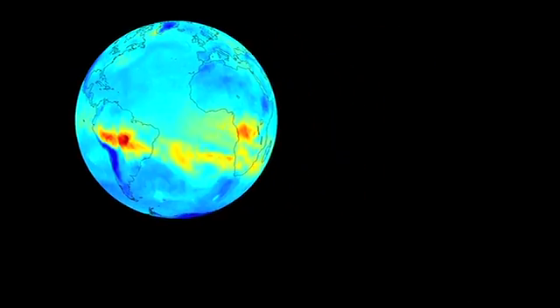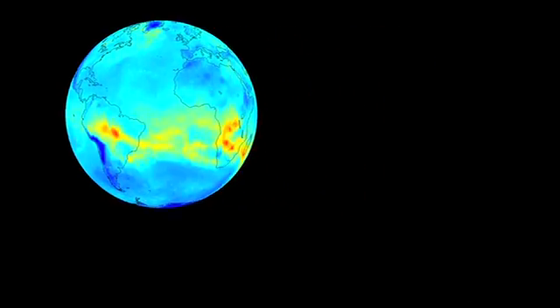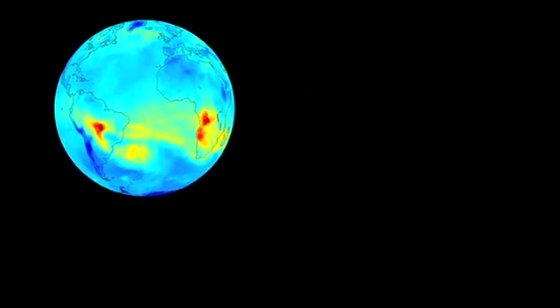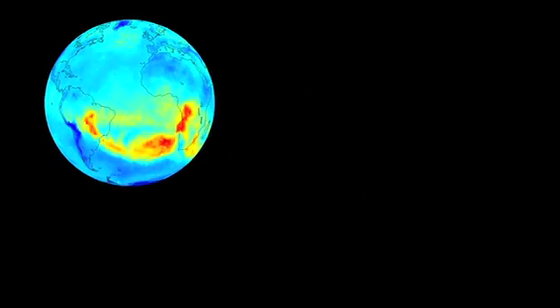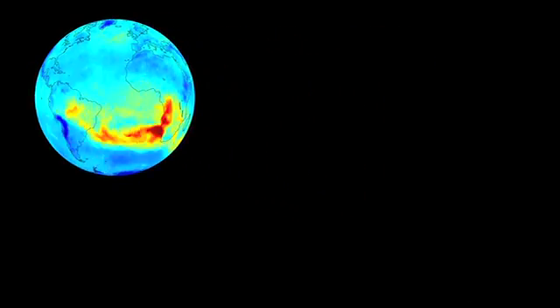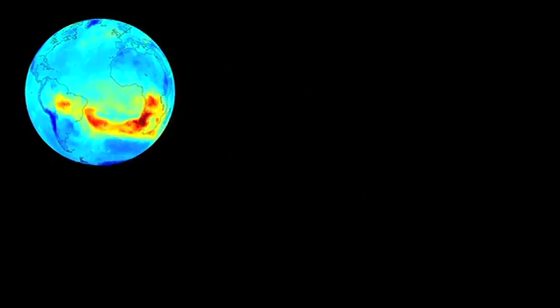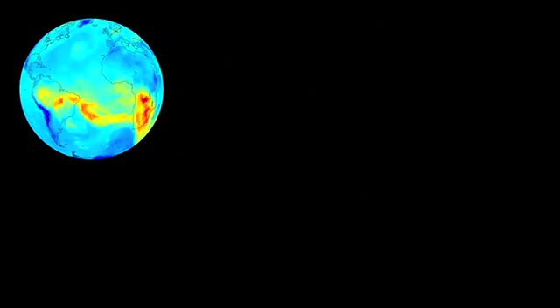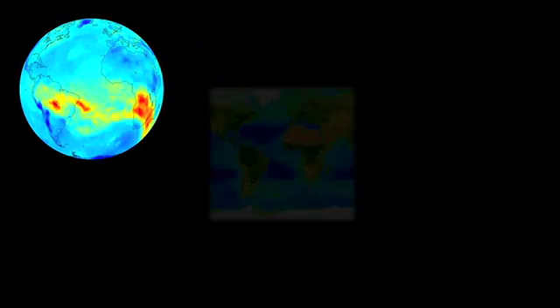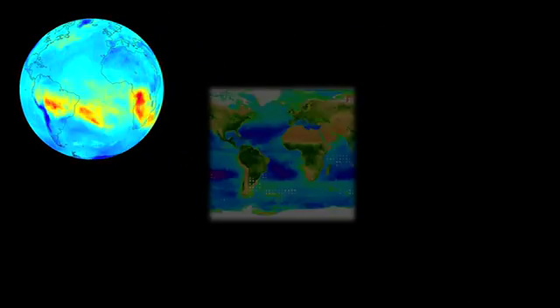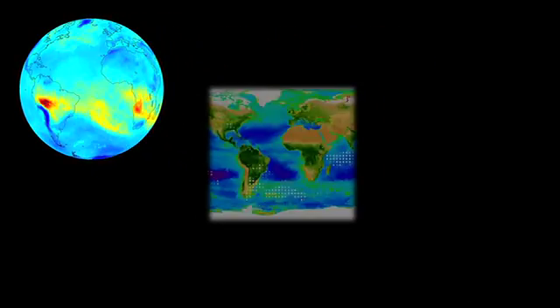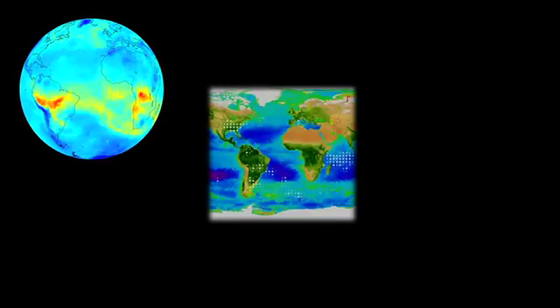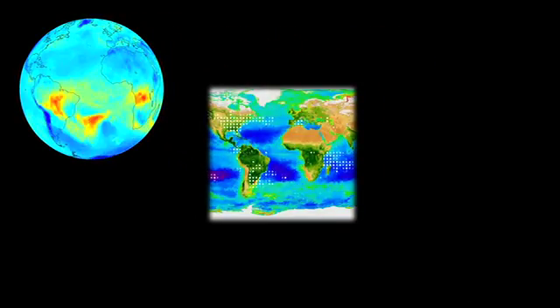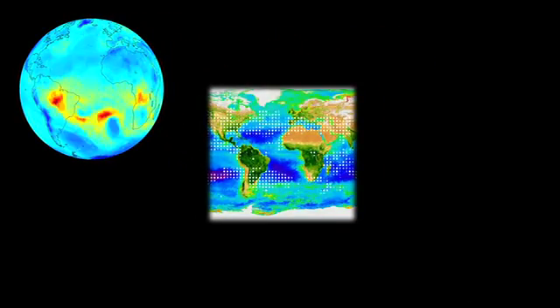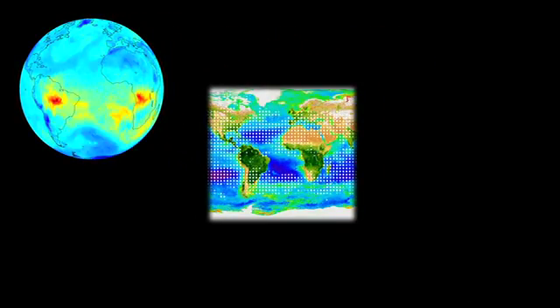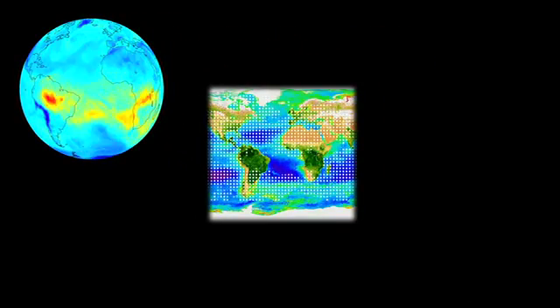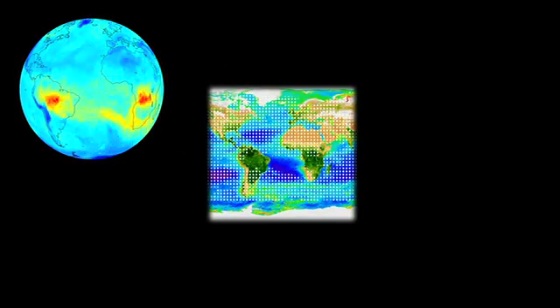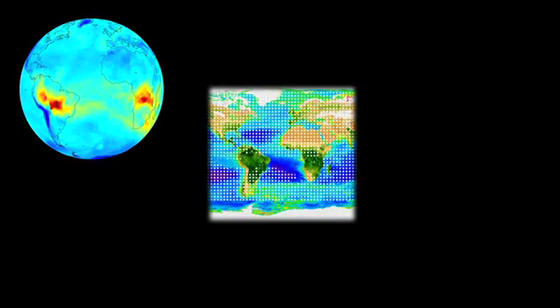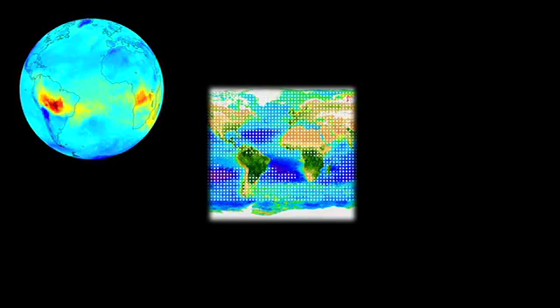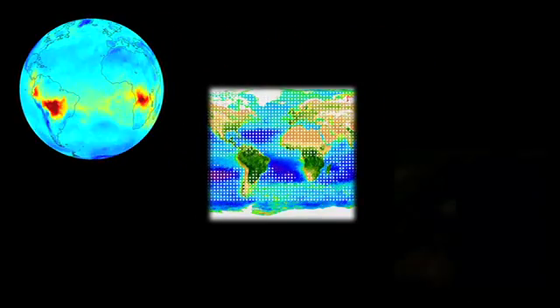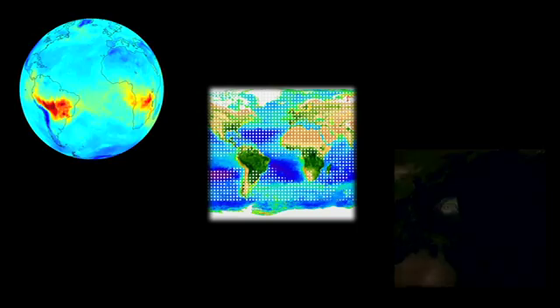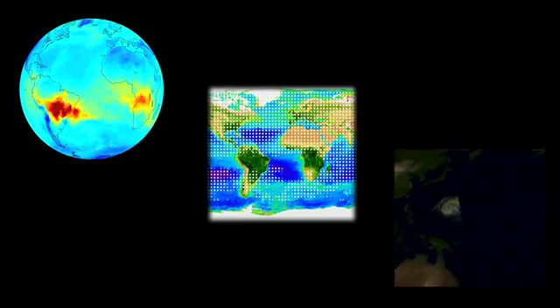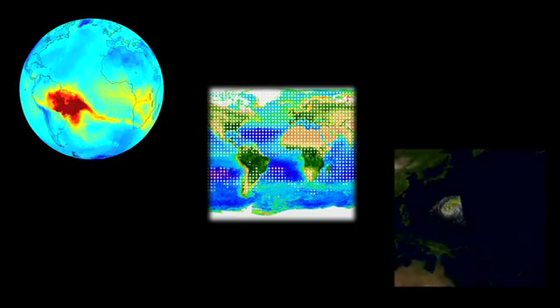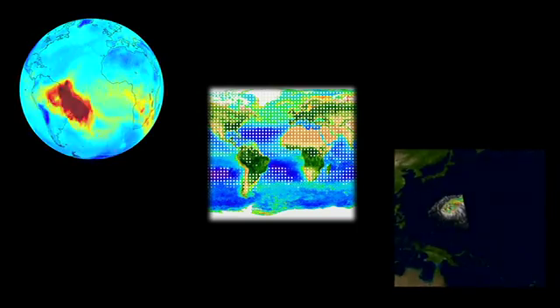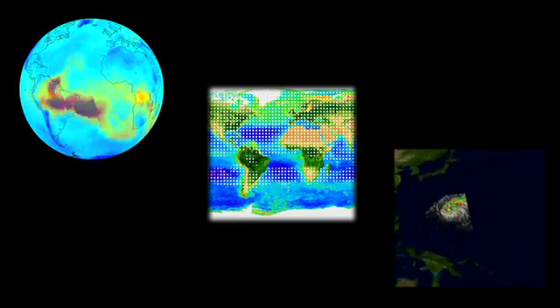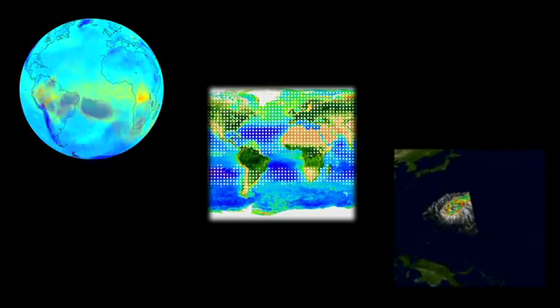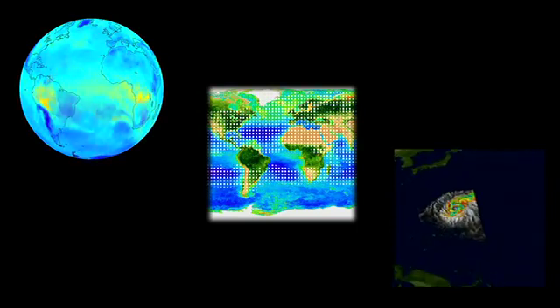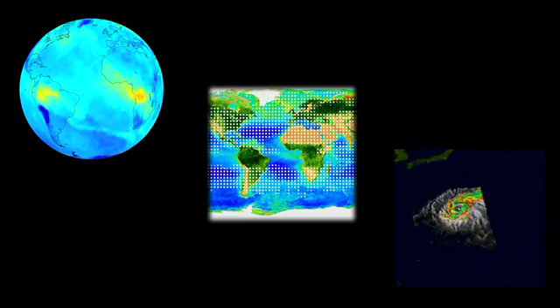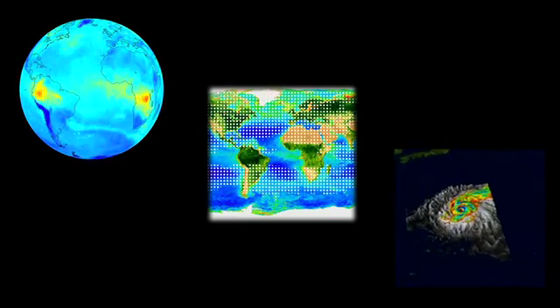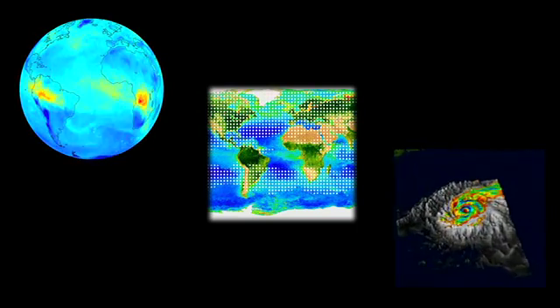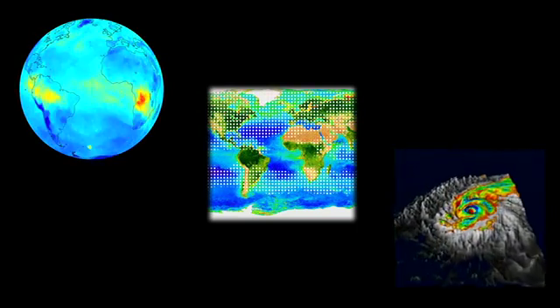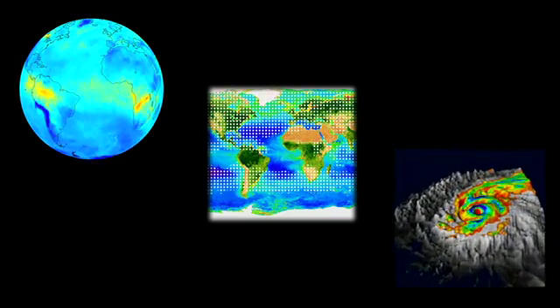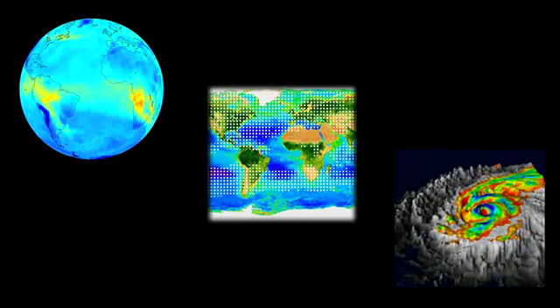AIRS has proven to be a versatile and robust scientific instrument, changing the way we think about our climate and improving our weather forecasts.